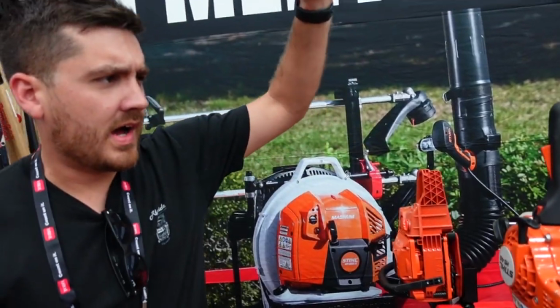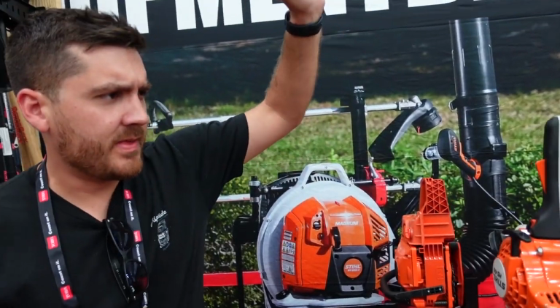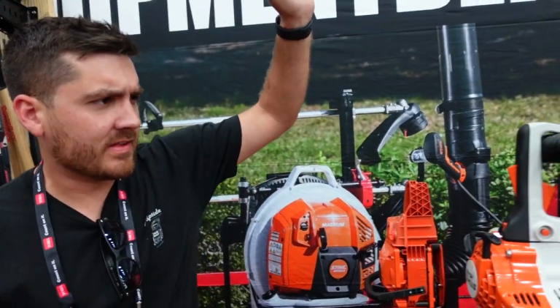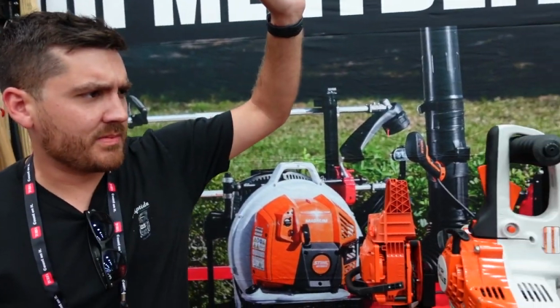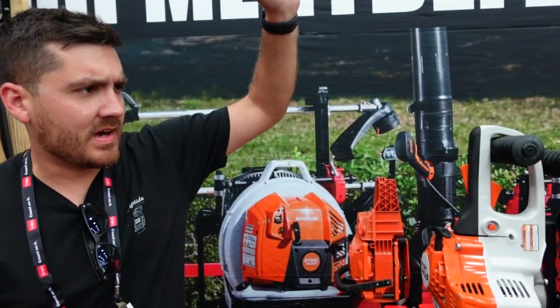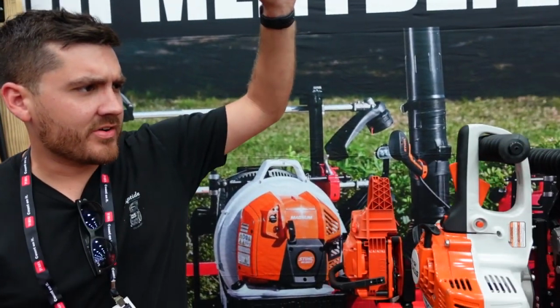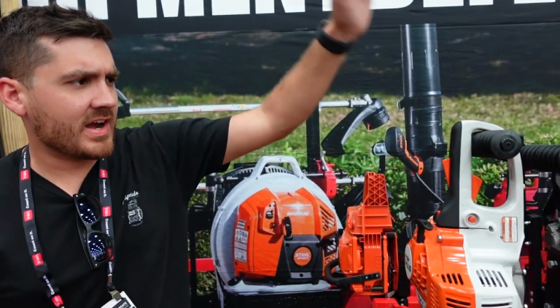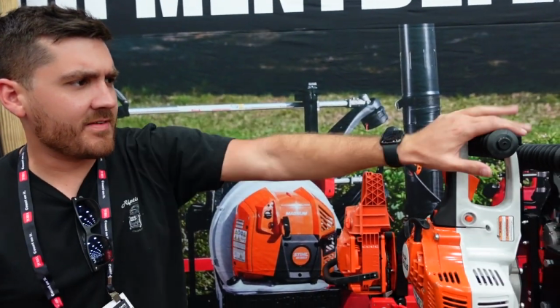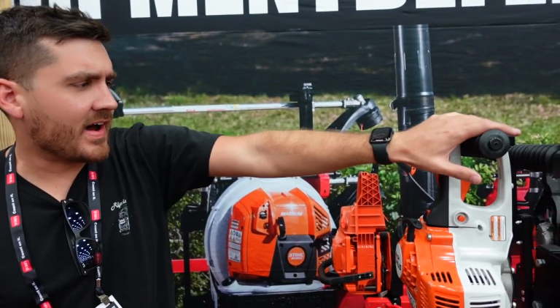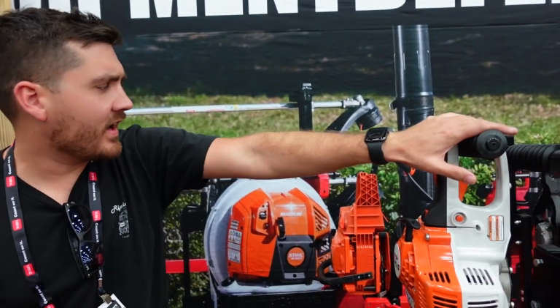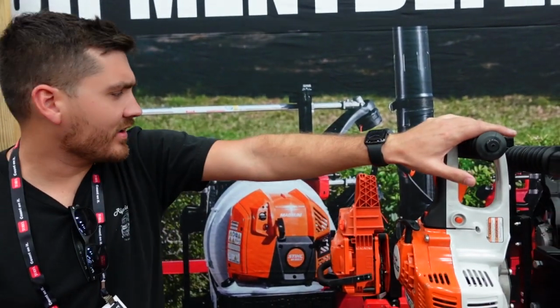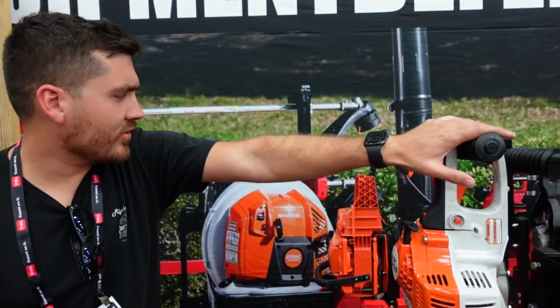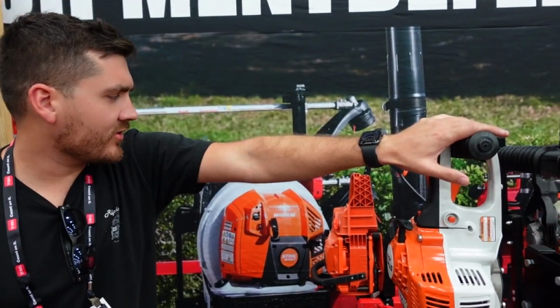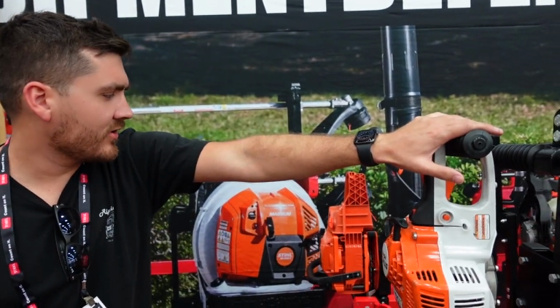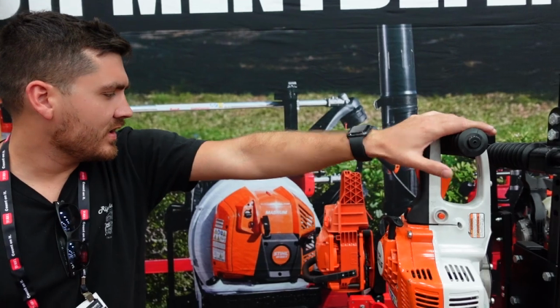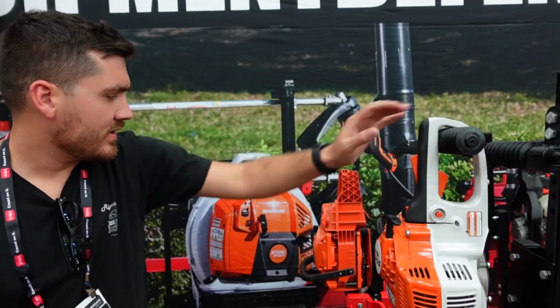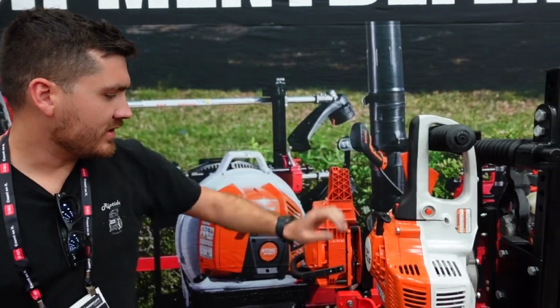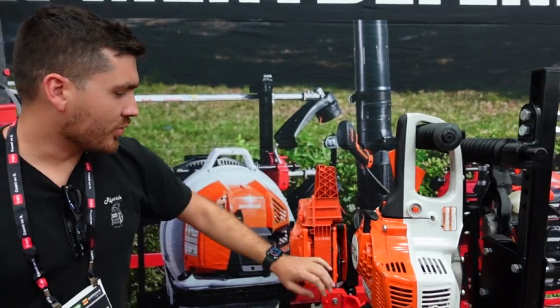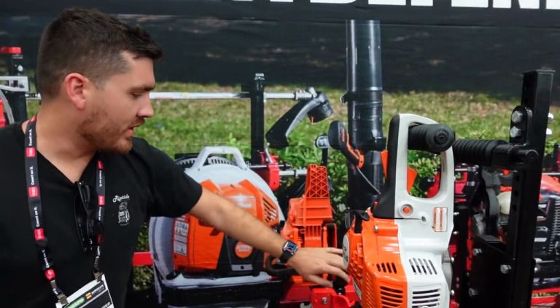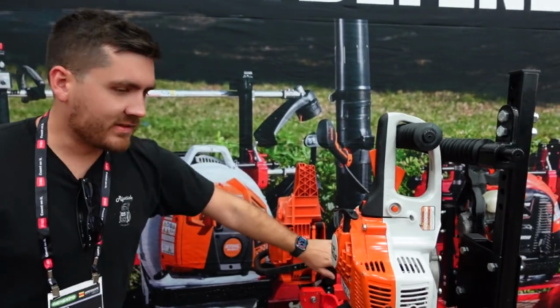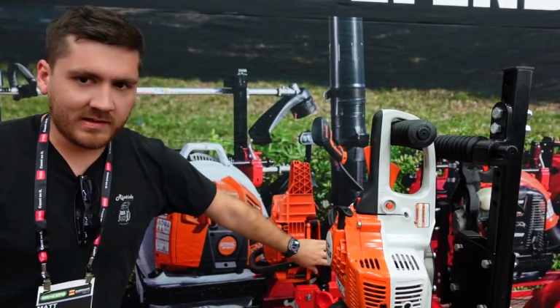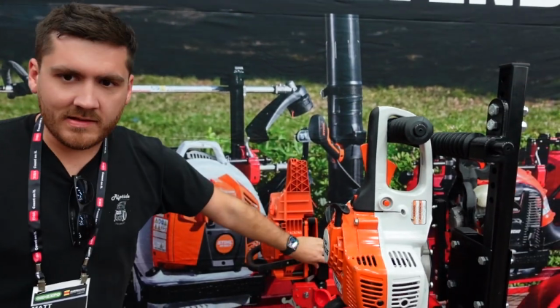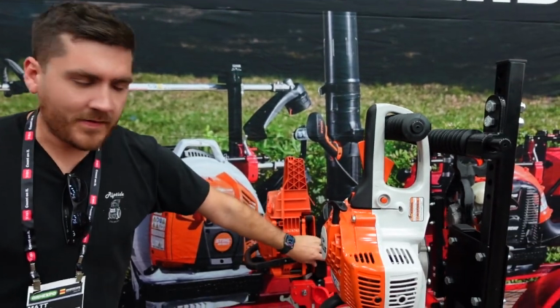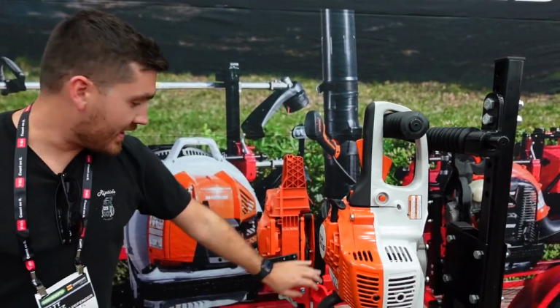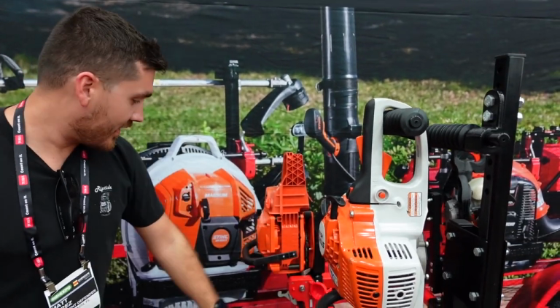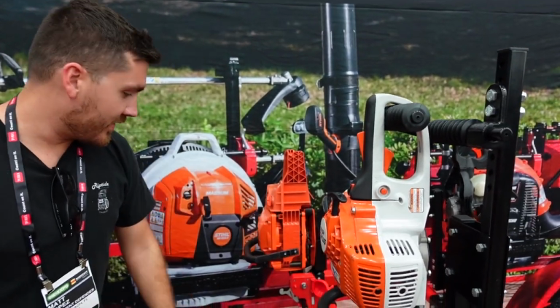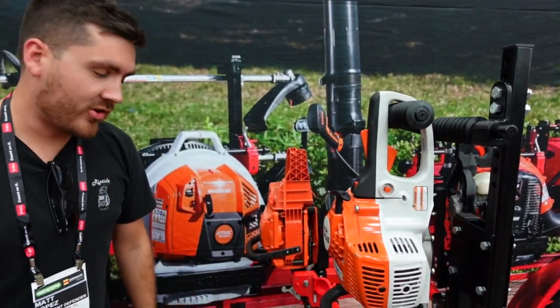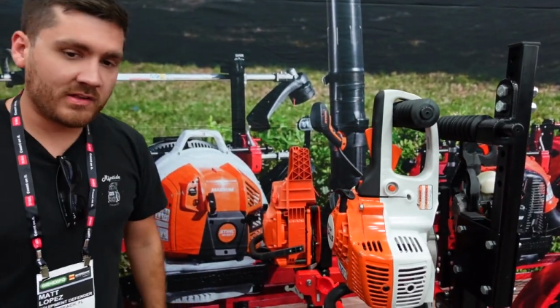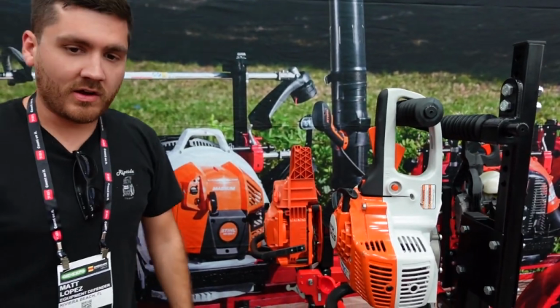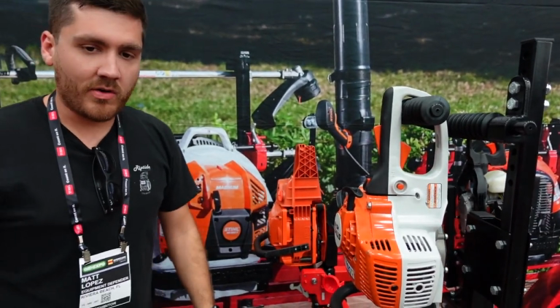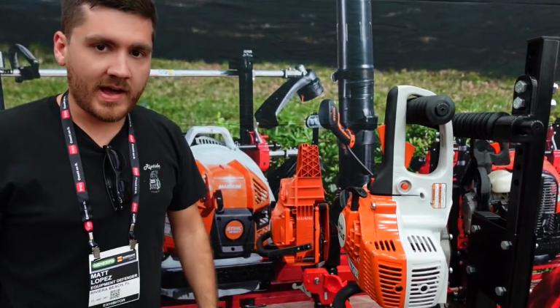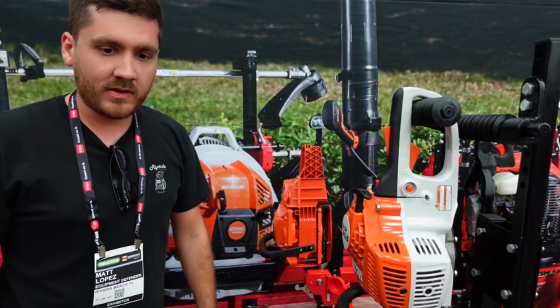This is going to be $185 for the hedge trimmer rack. These are $165 on the chainsaw racks.